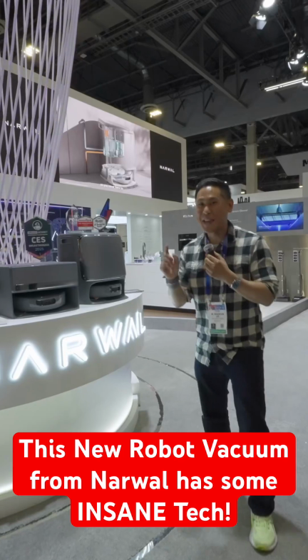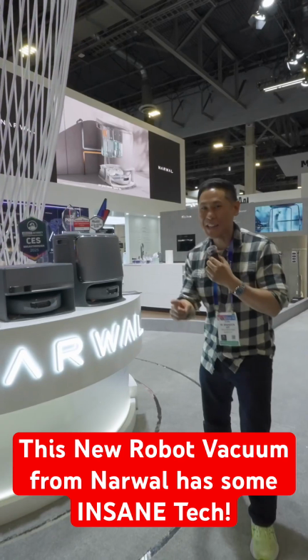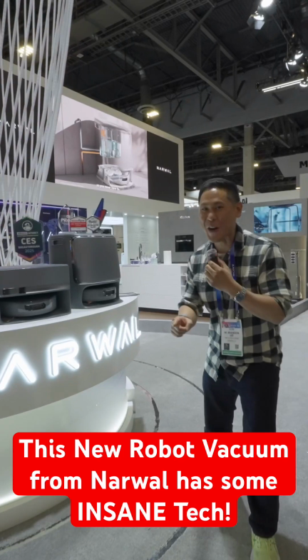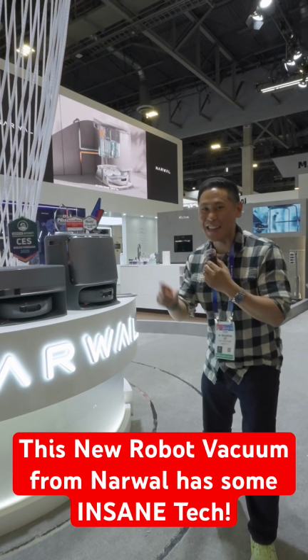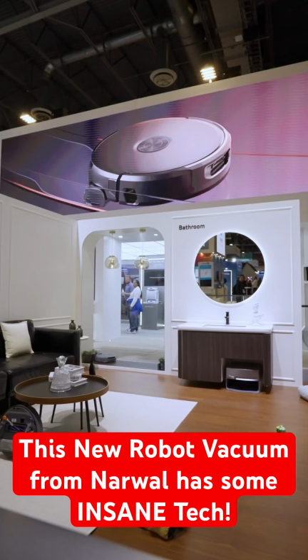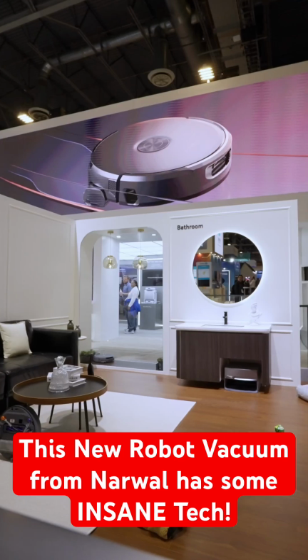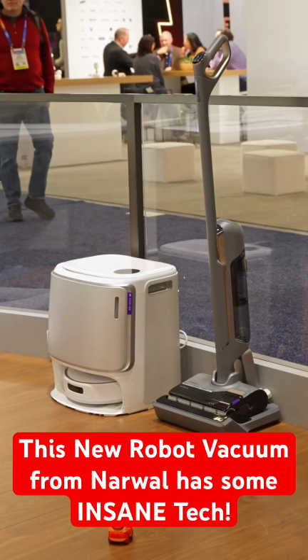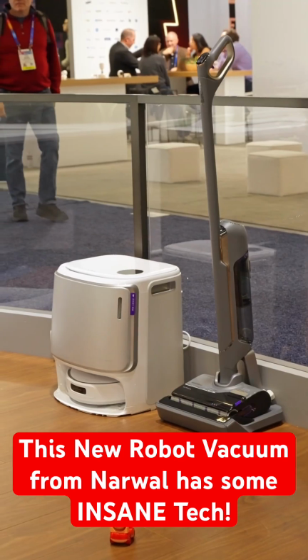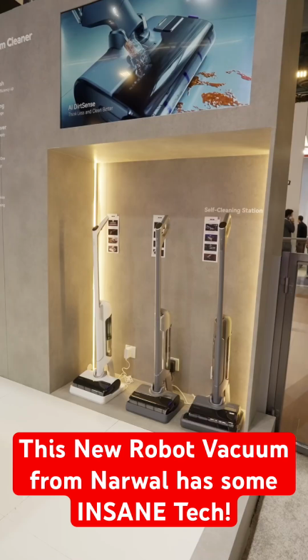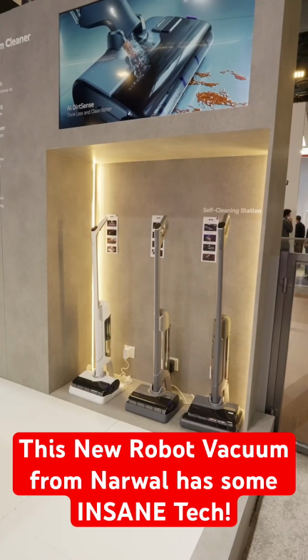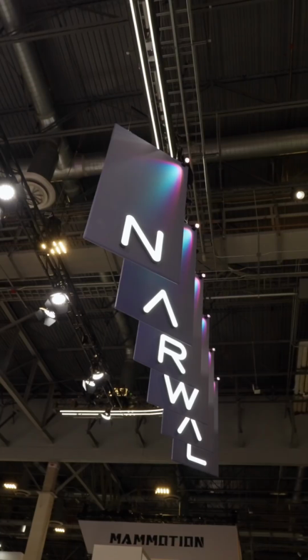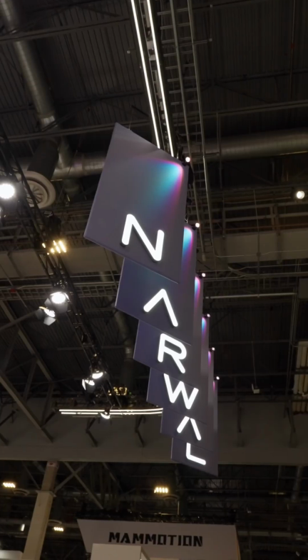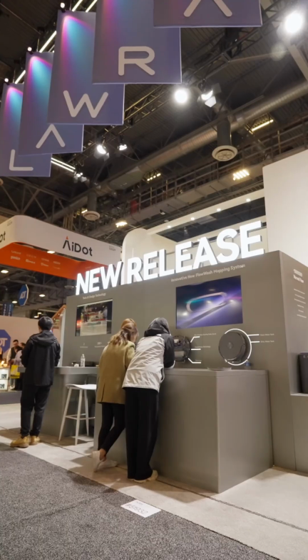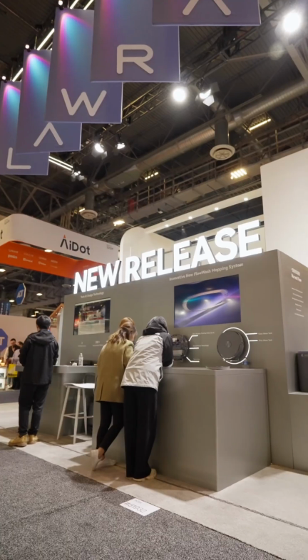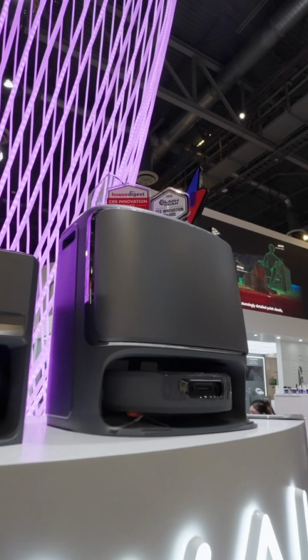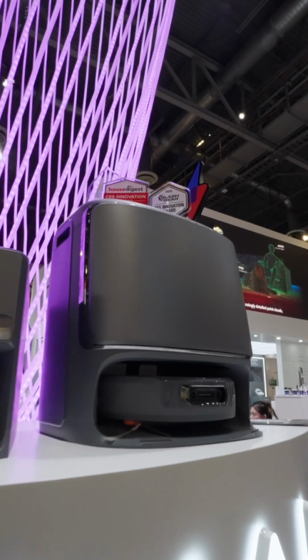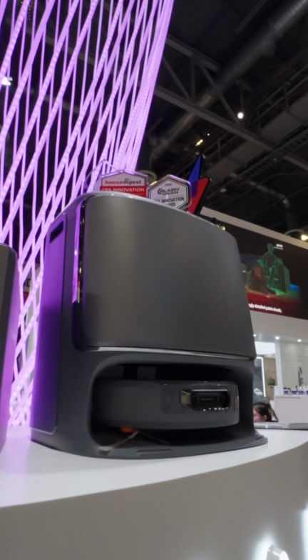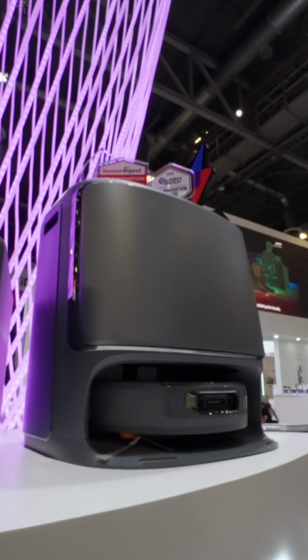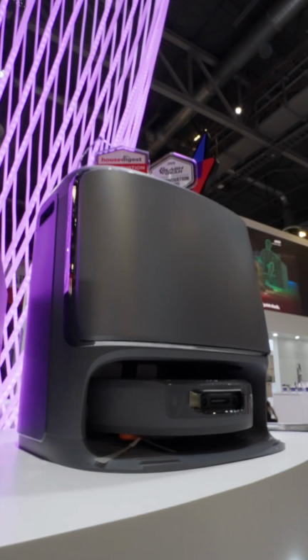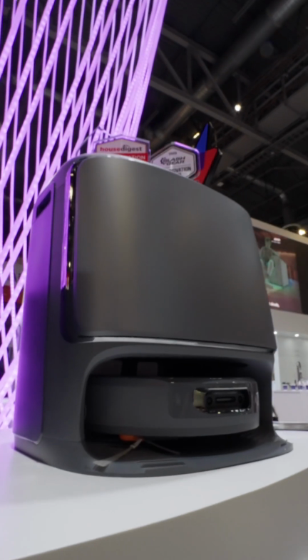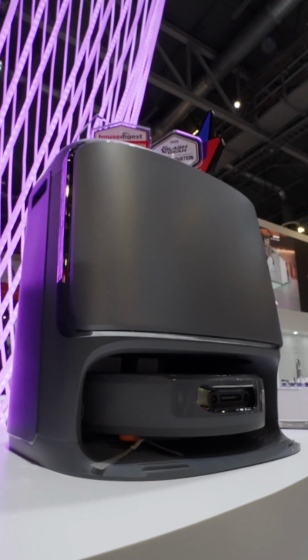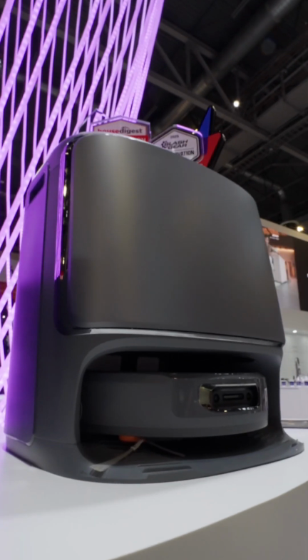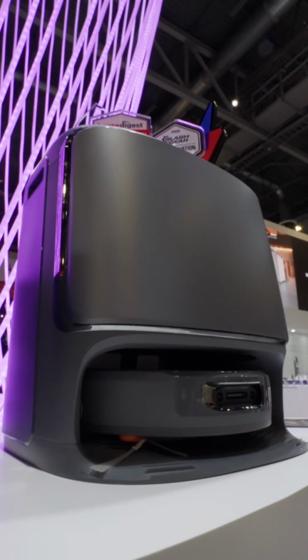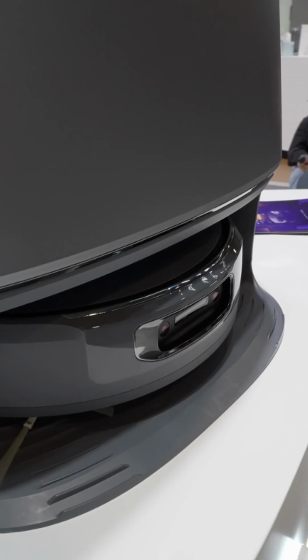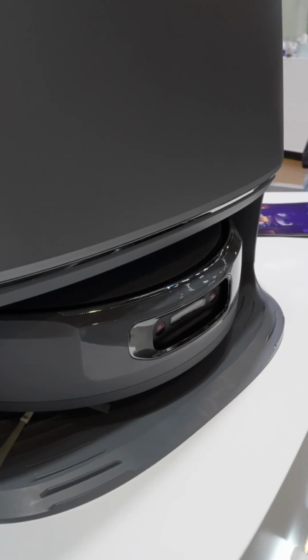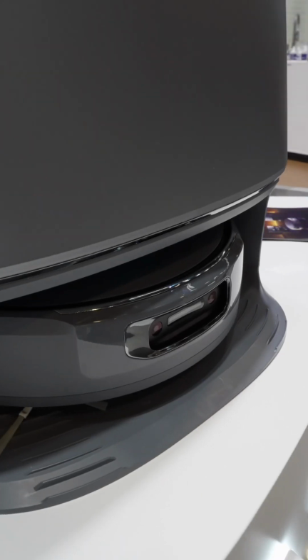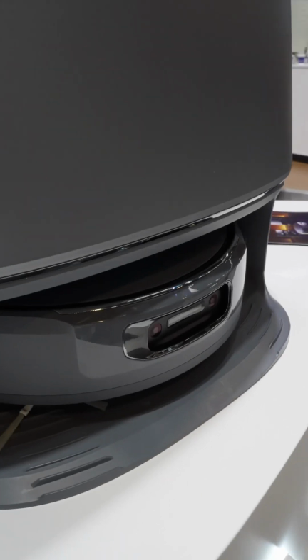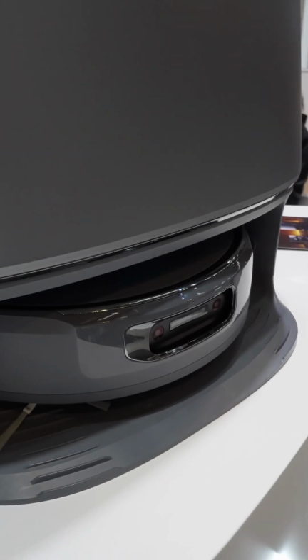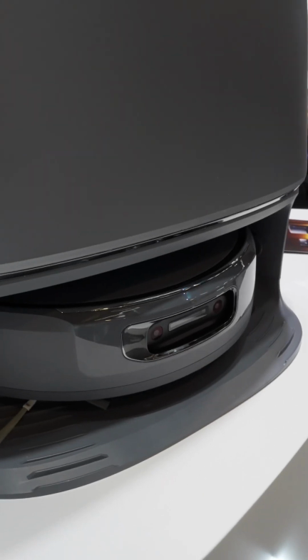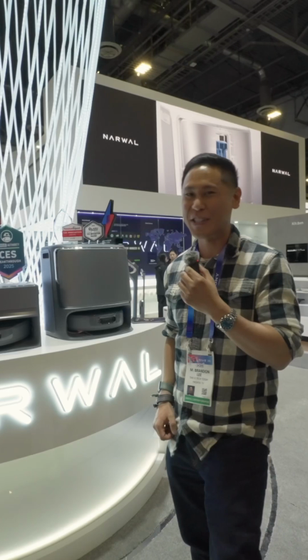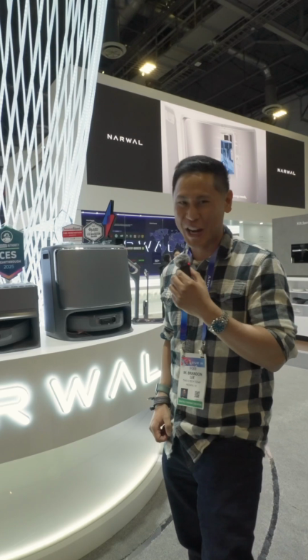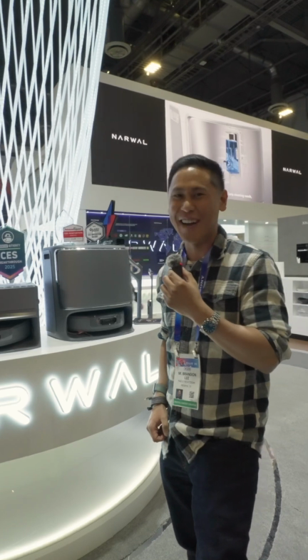This year at CES 2025, Narwhal has a new flagship robot vacuum, the Narwhal Flow. Let's check it out.